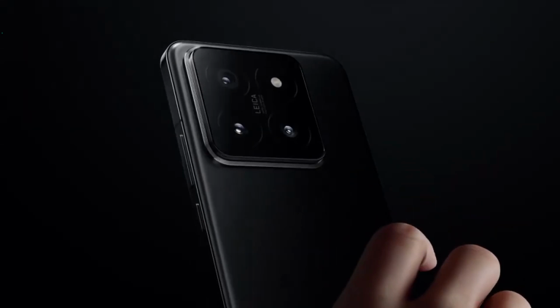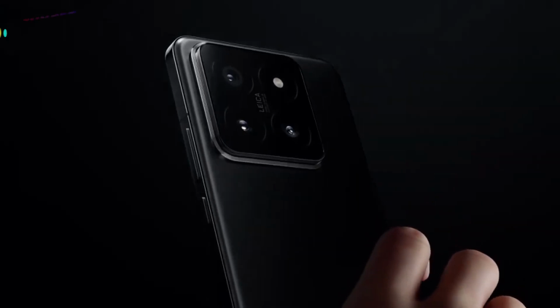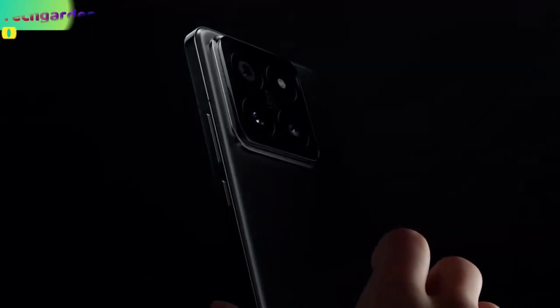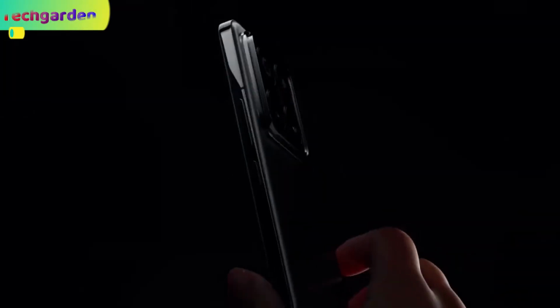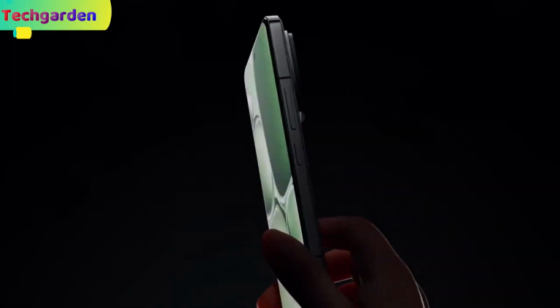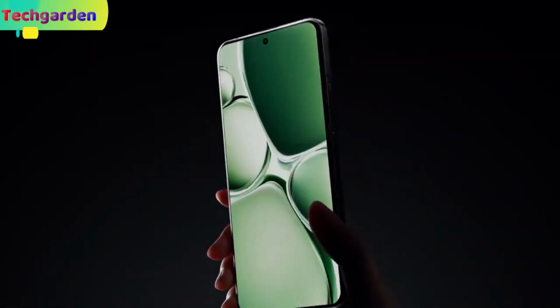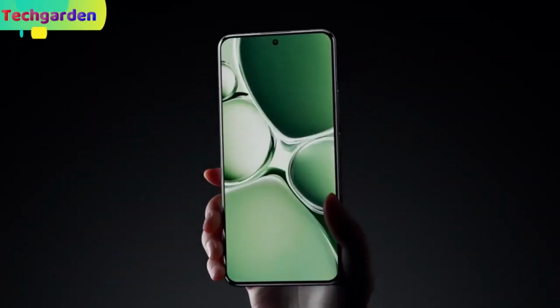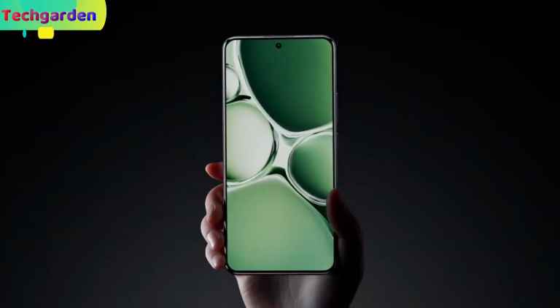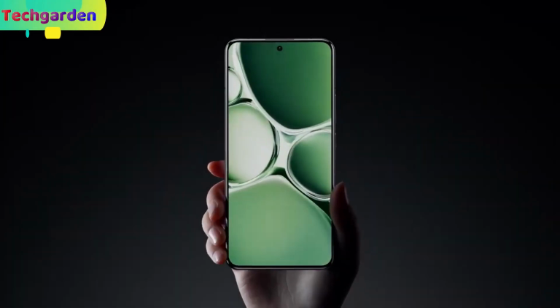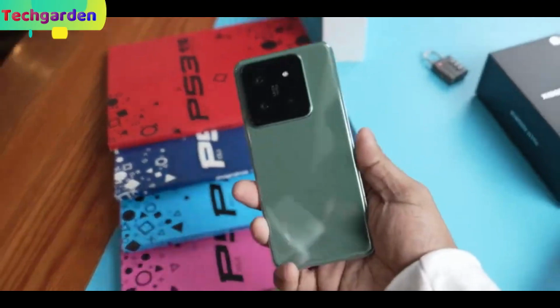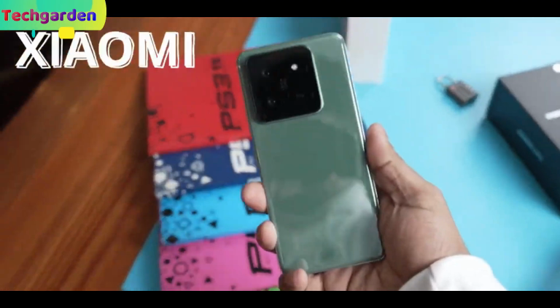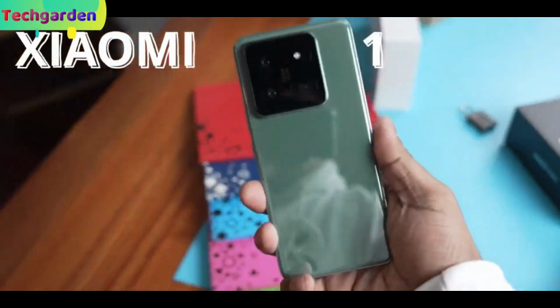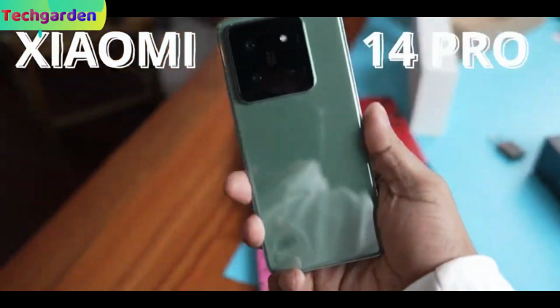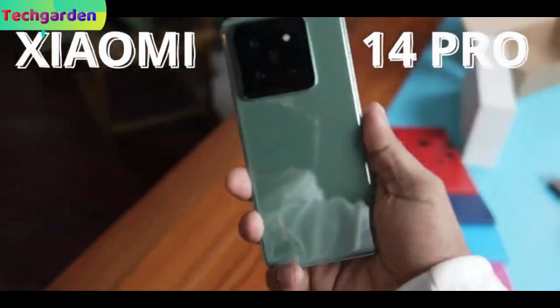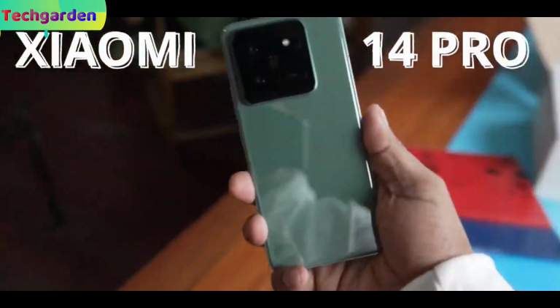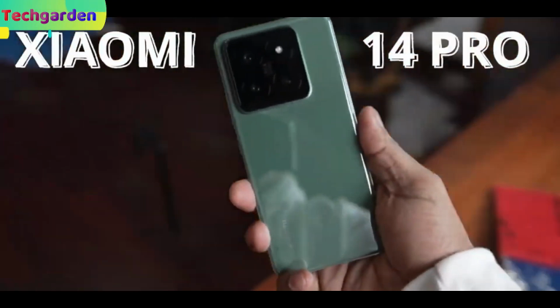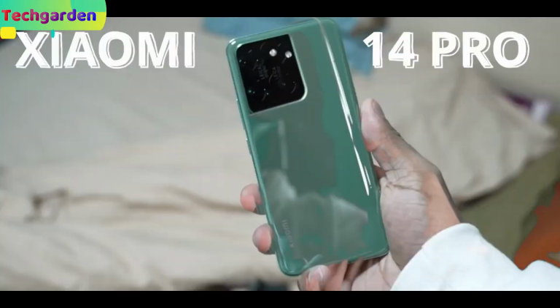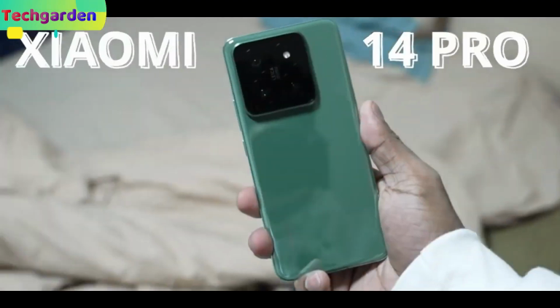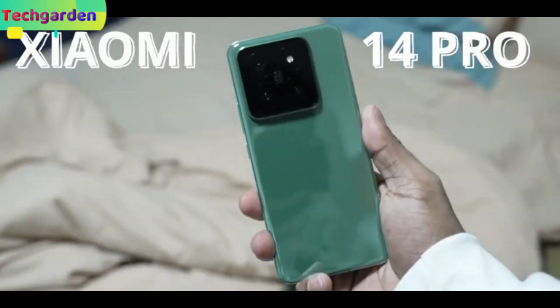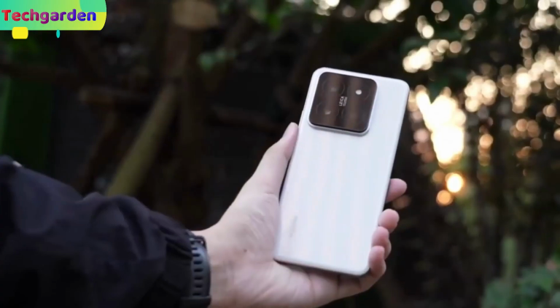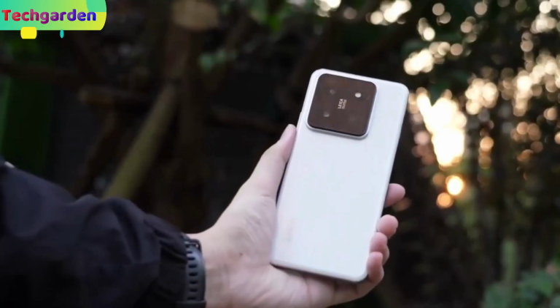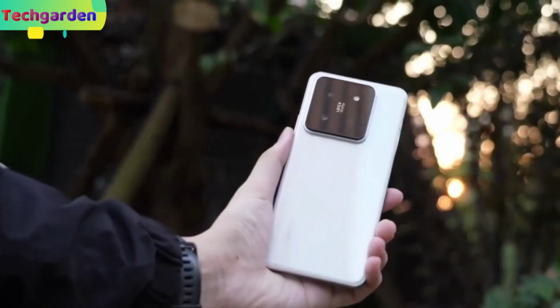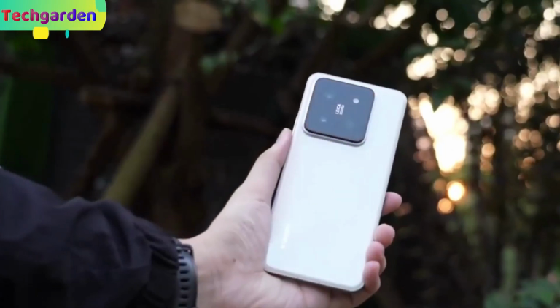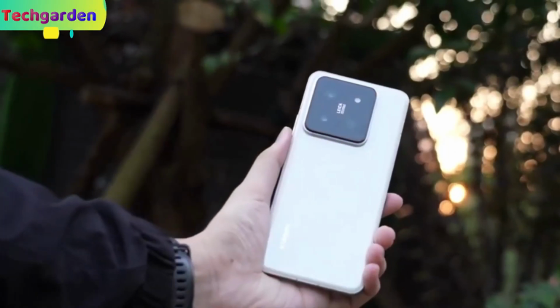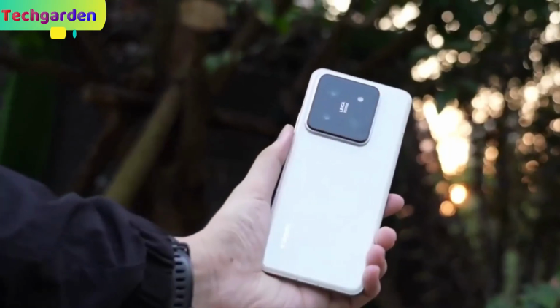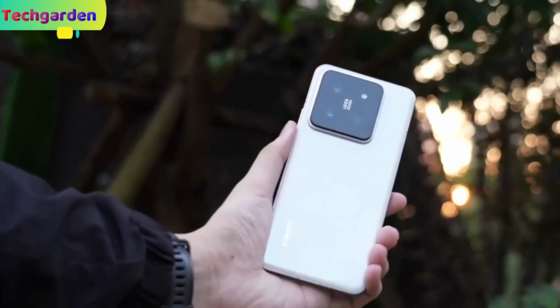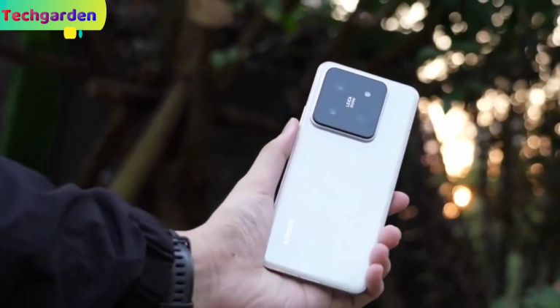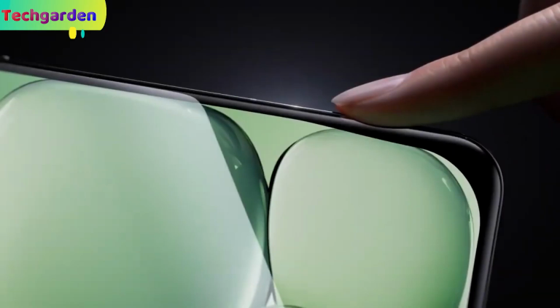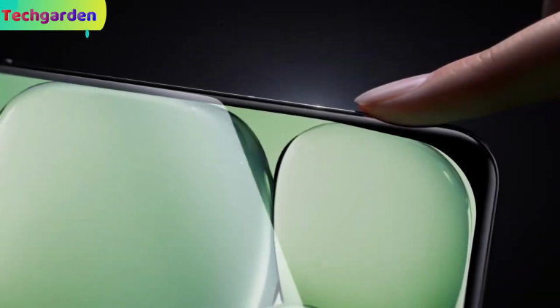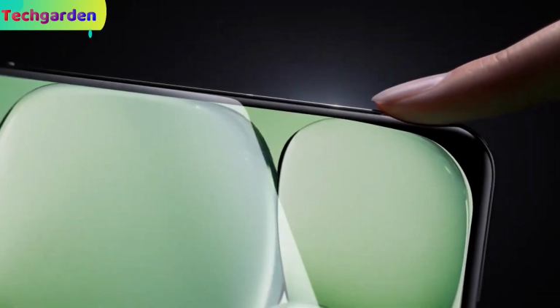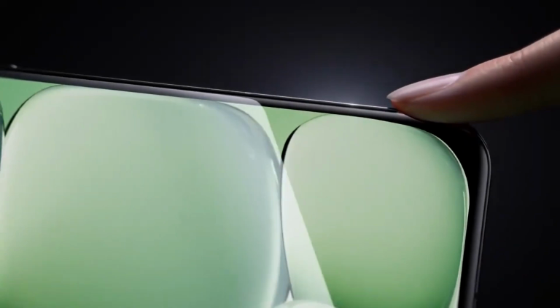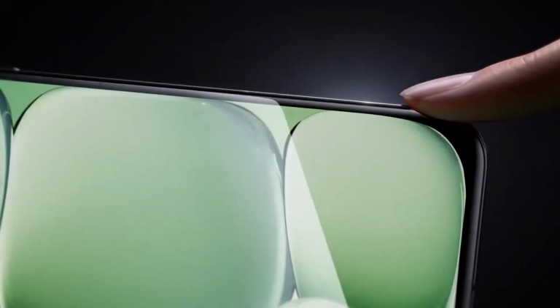Welcome back to my review of the Xiaomi 14 Pro, the latest Xiaomi smartphone with amazing features.